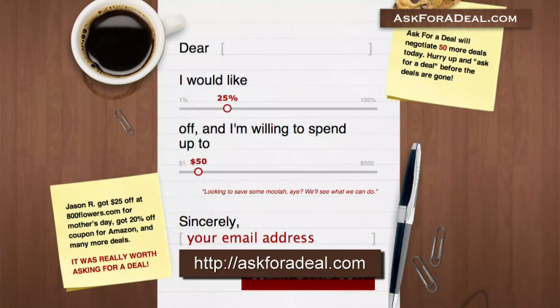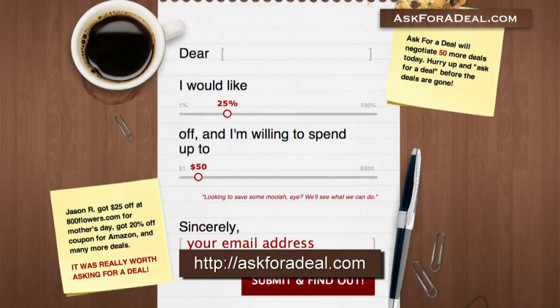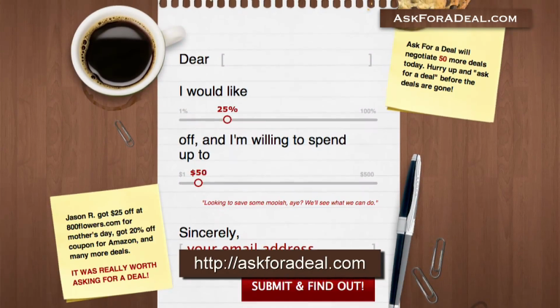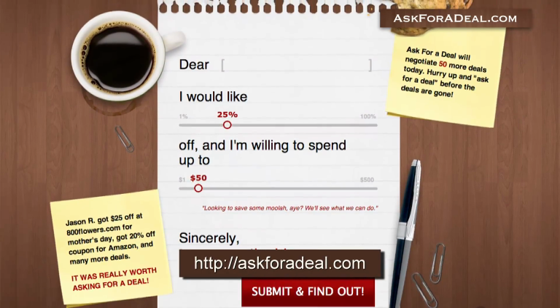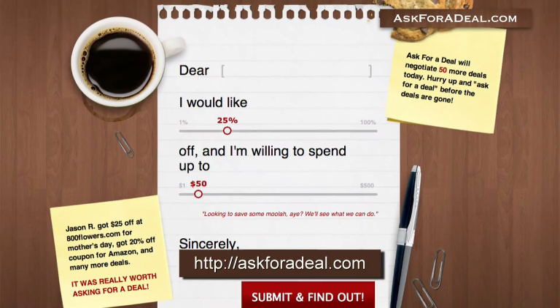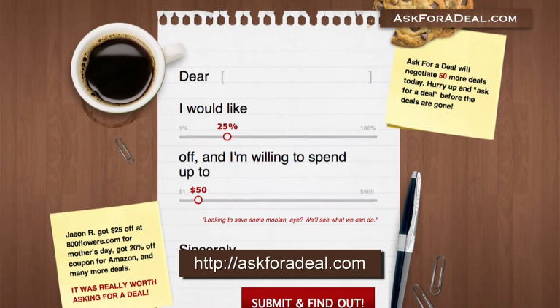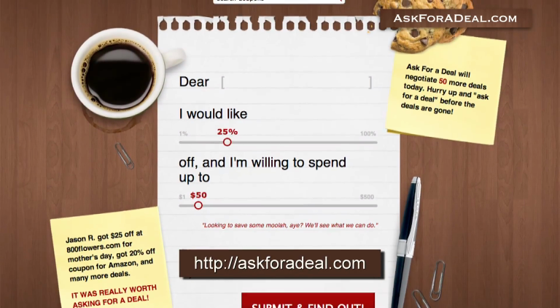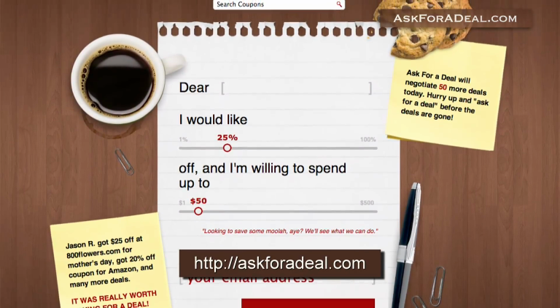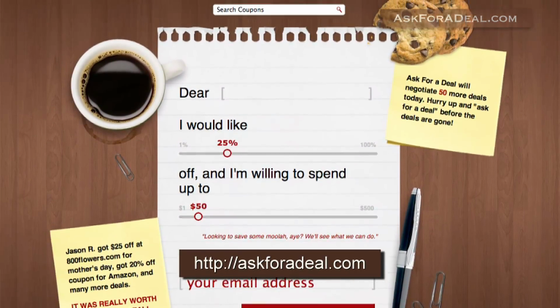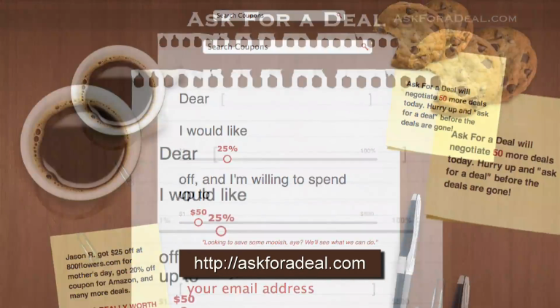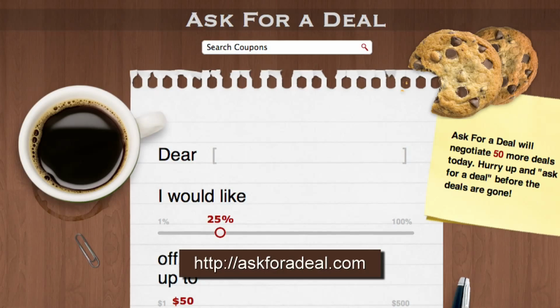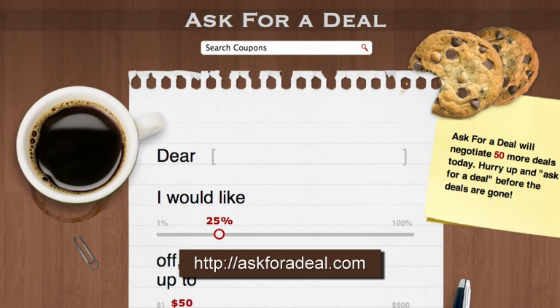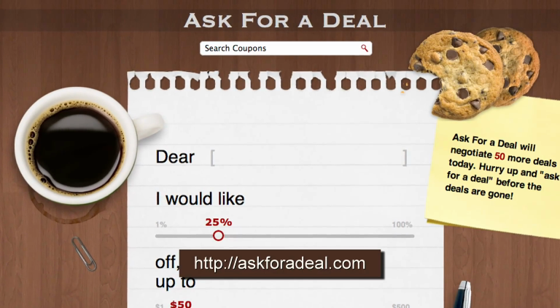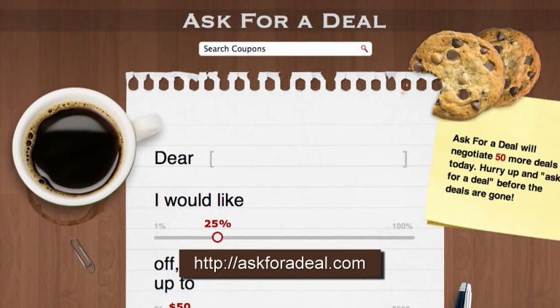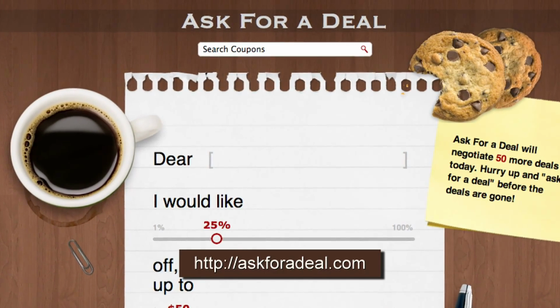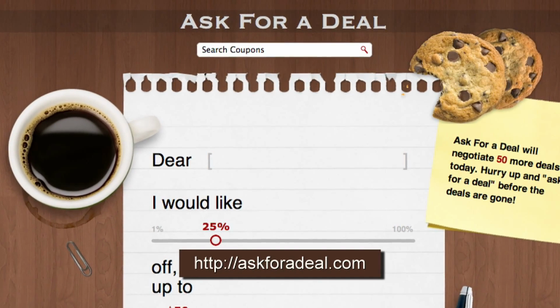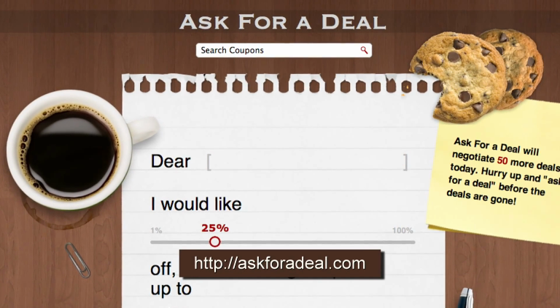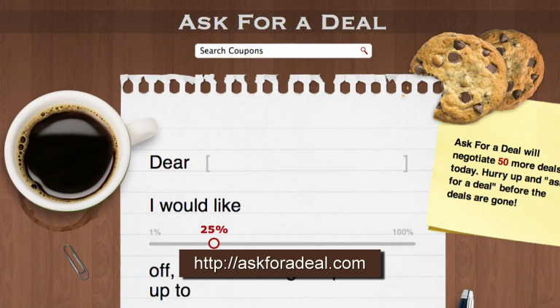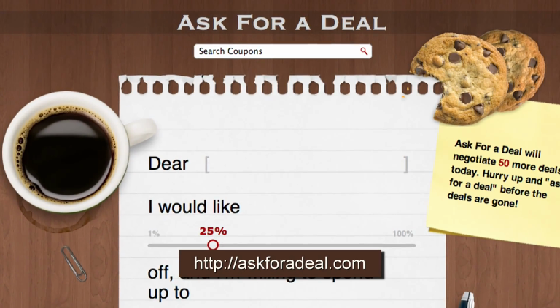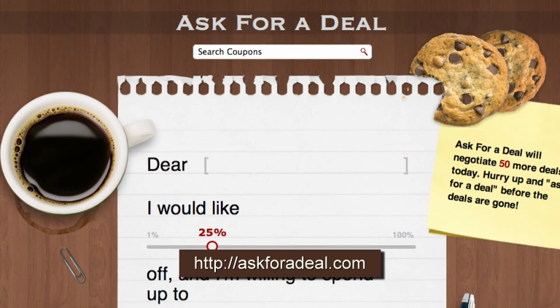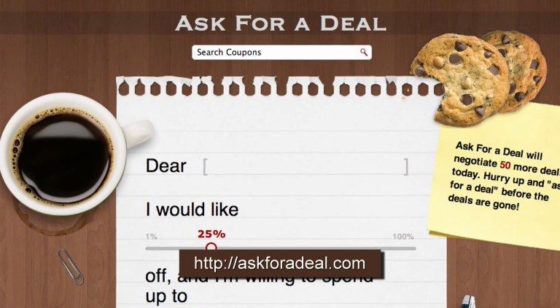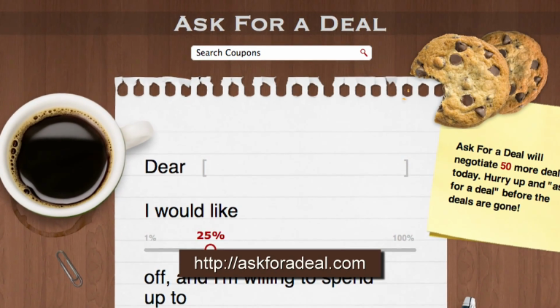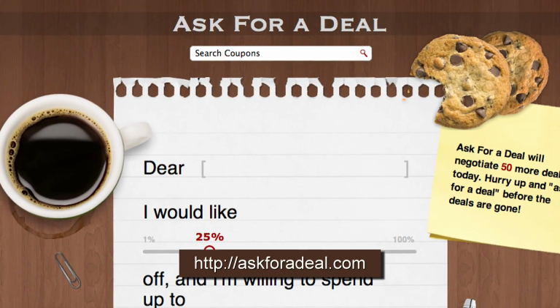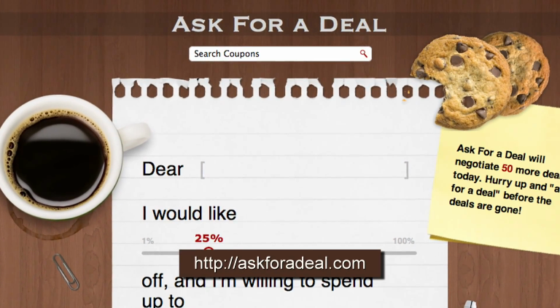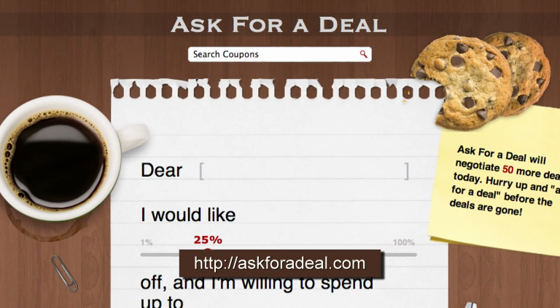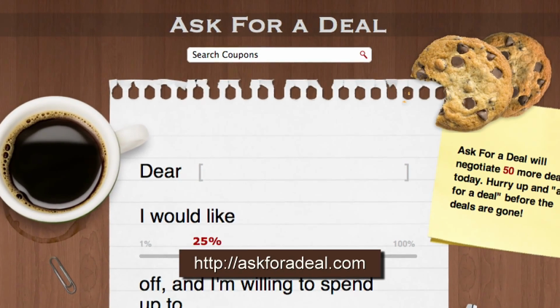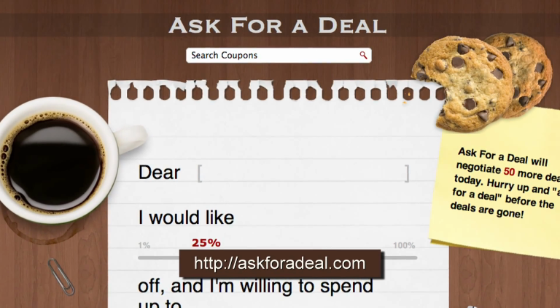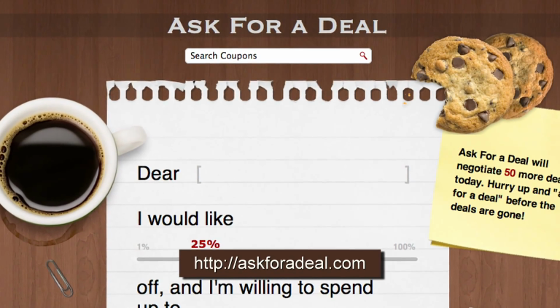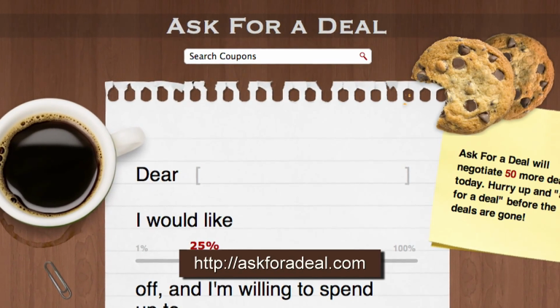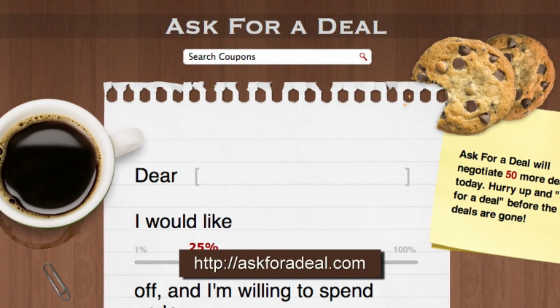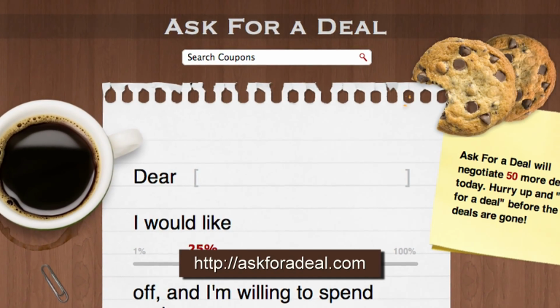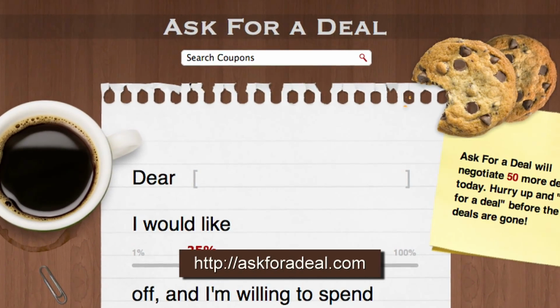For more coupons and deal-saving opportunities, and to request your own deals, head over to AskForADeal.com.